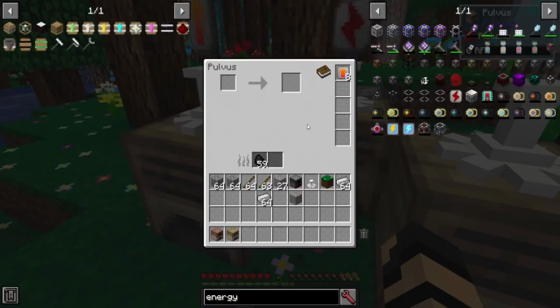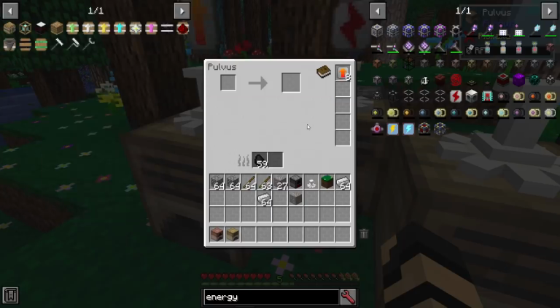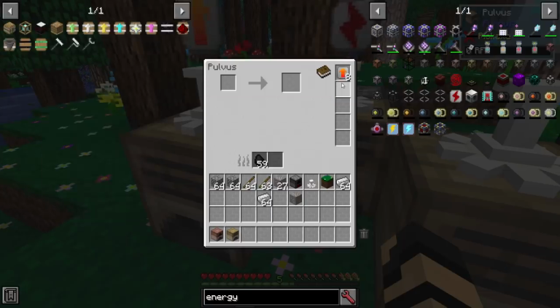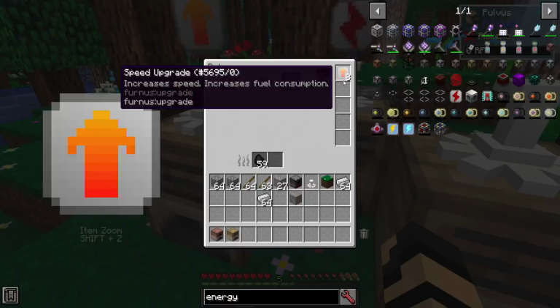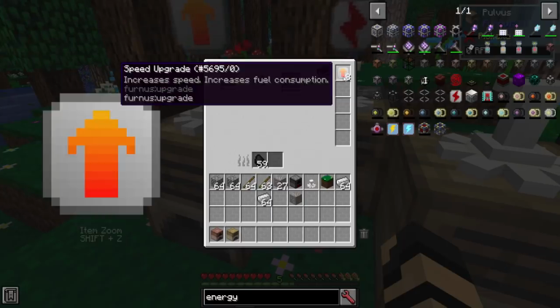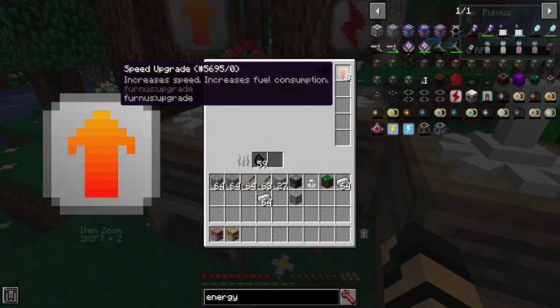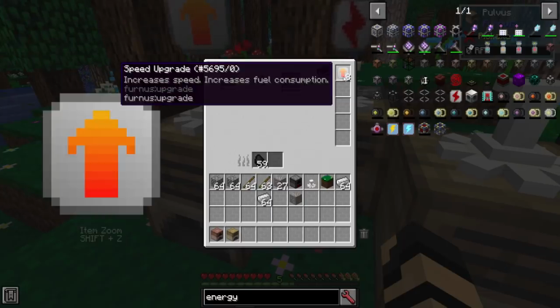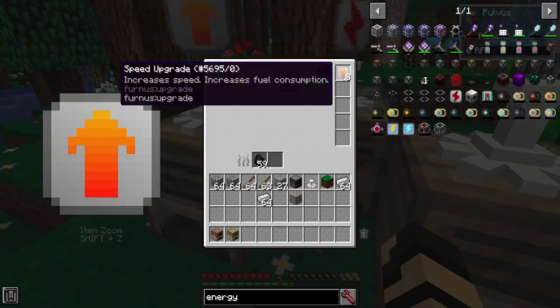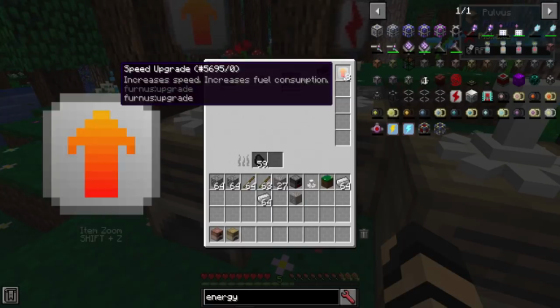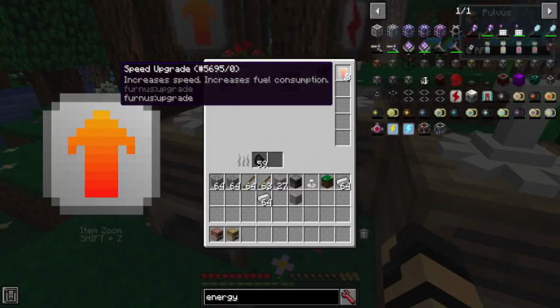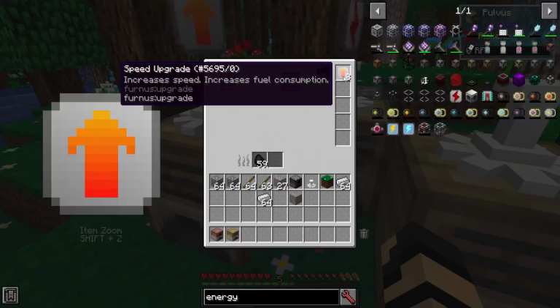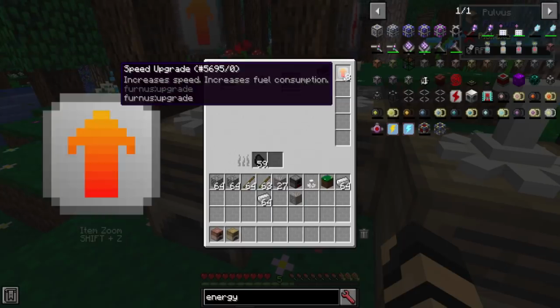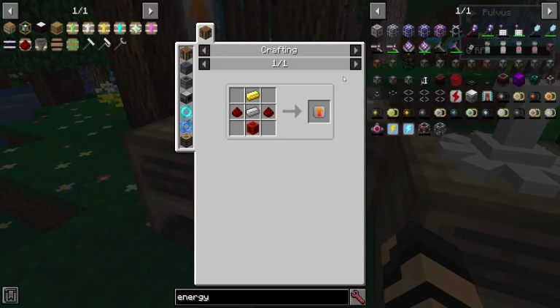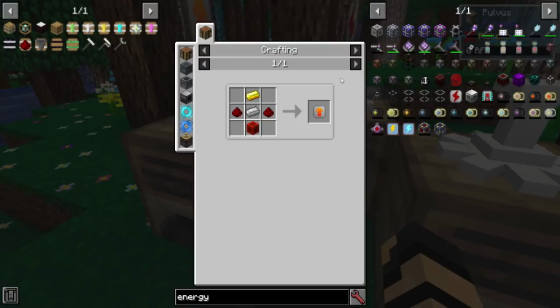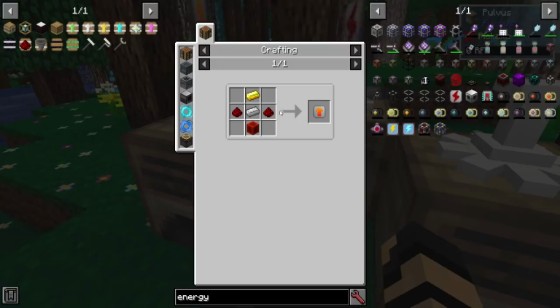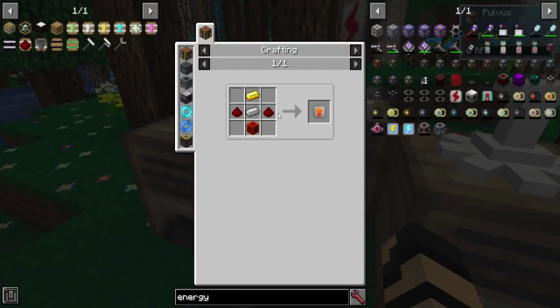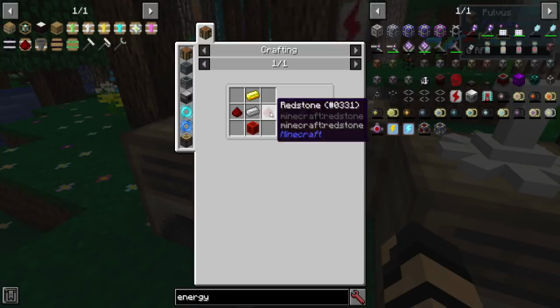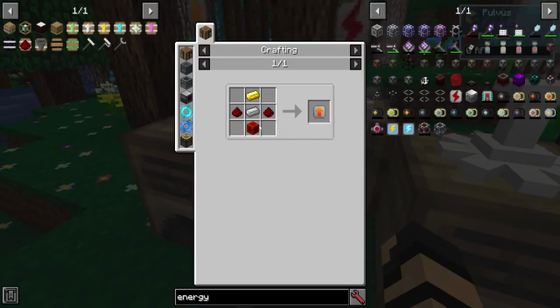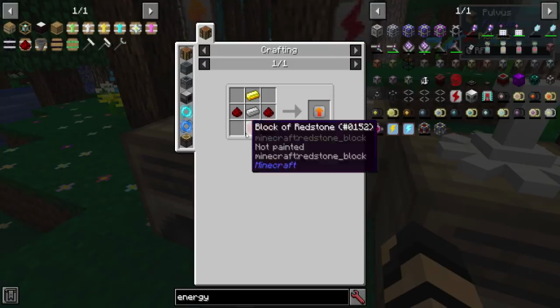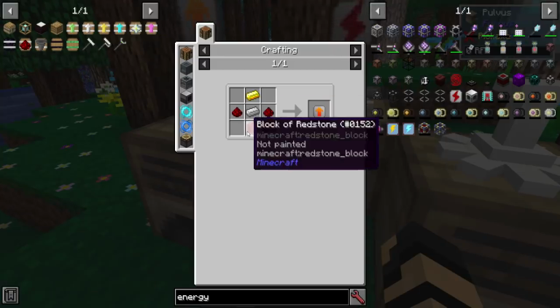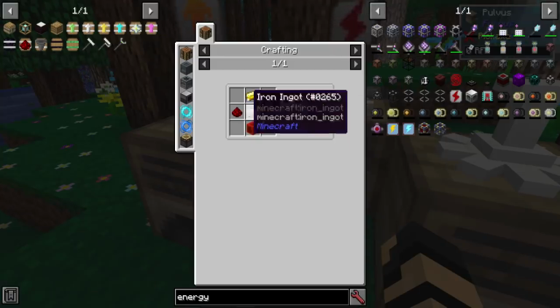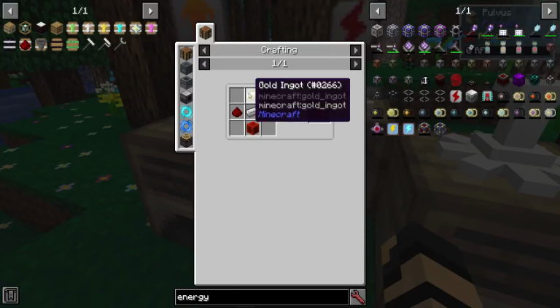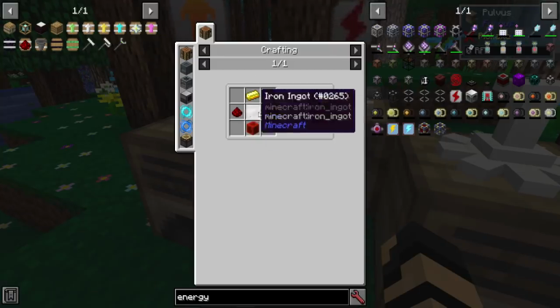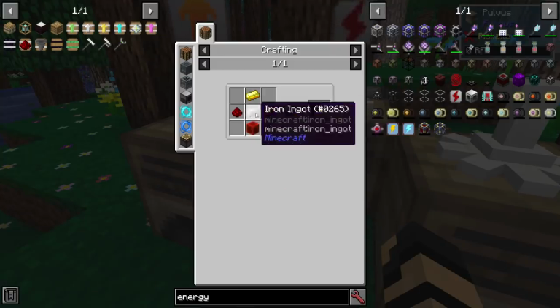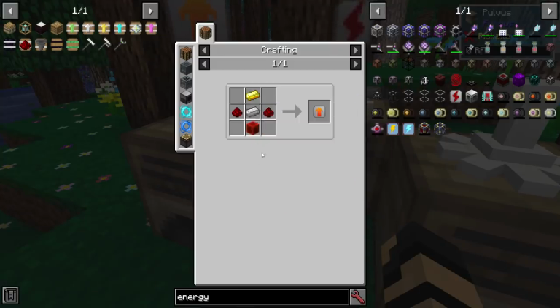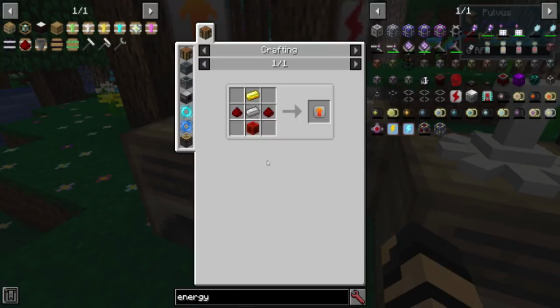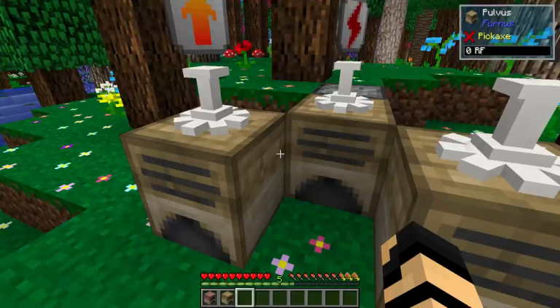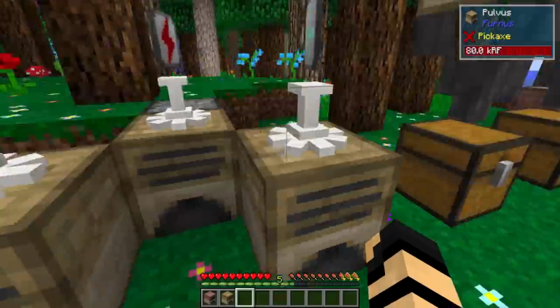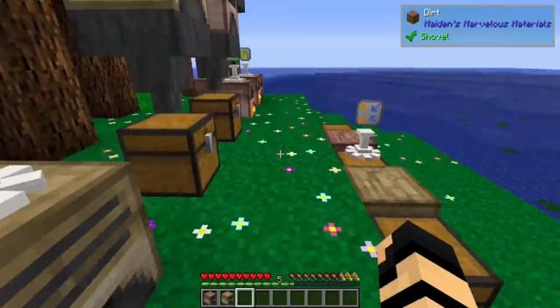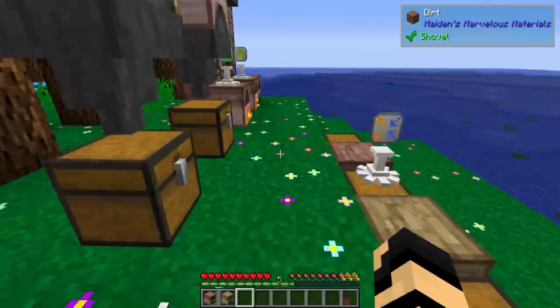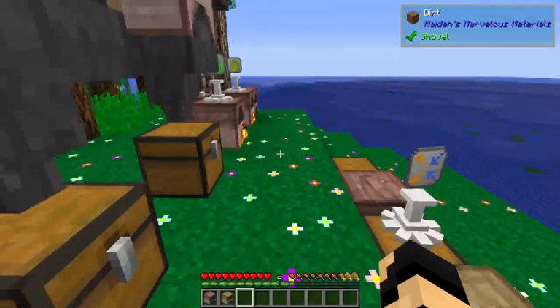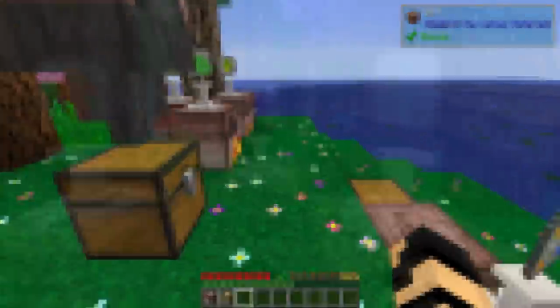Just so you know, the Speed upgrade is going to consist of a little bit of redstone, gold, and iron — not too bad at all.